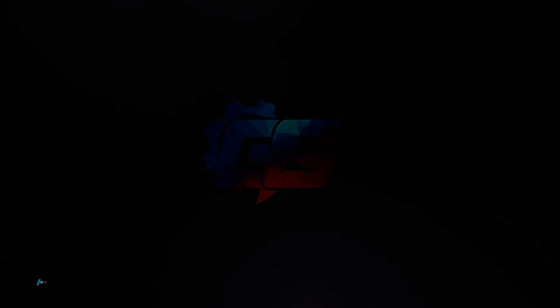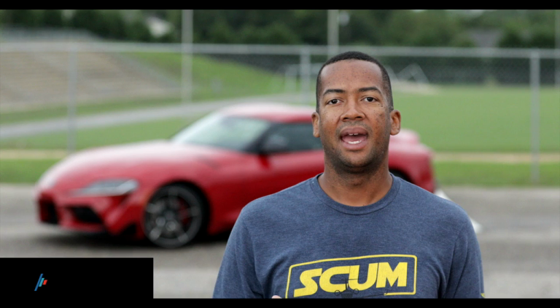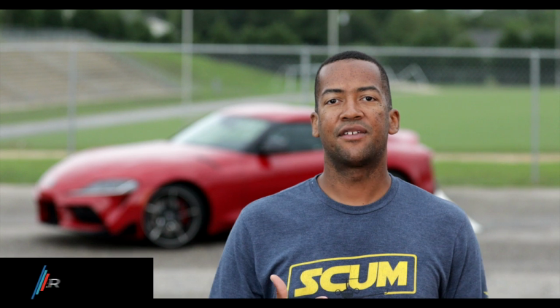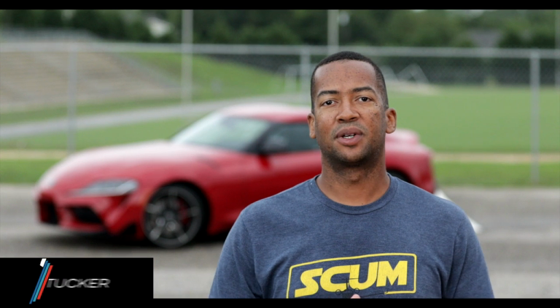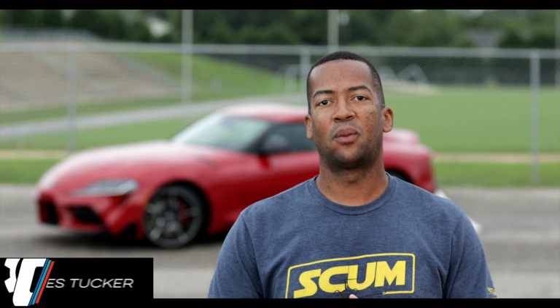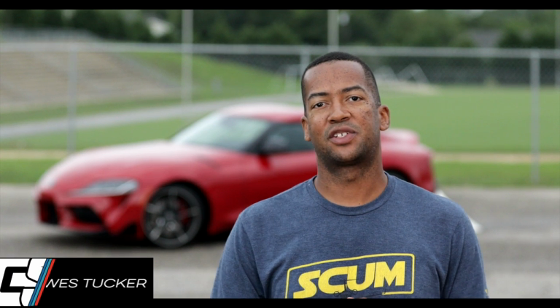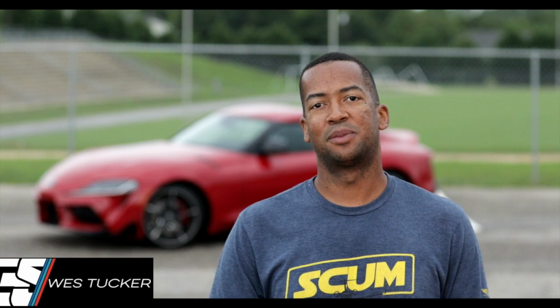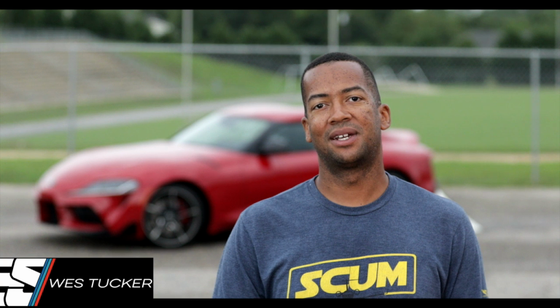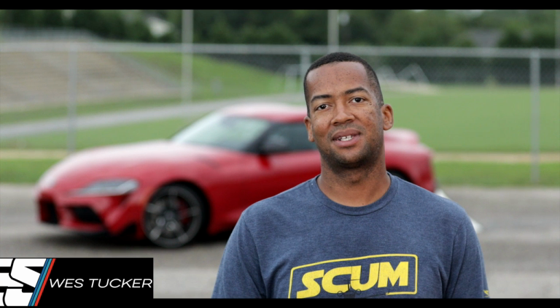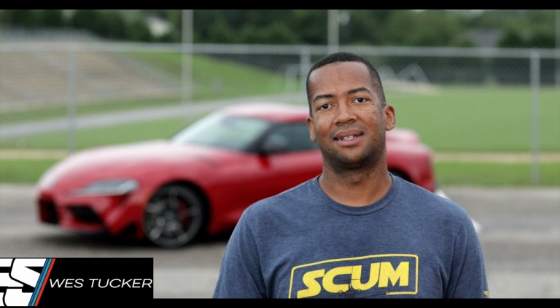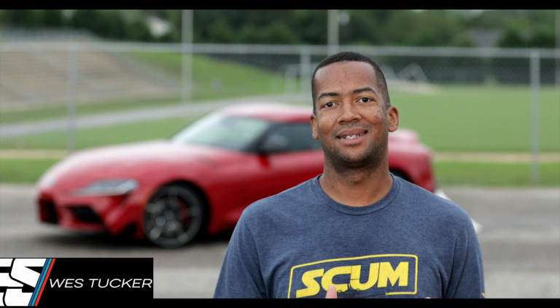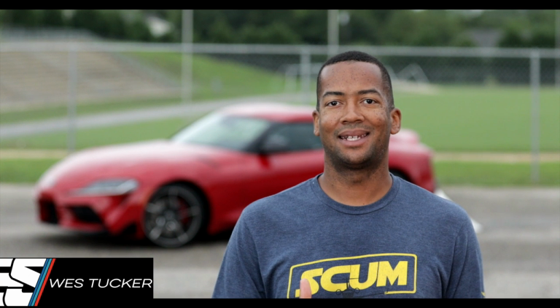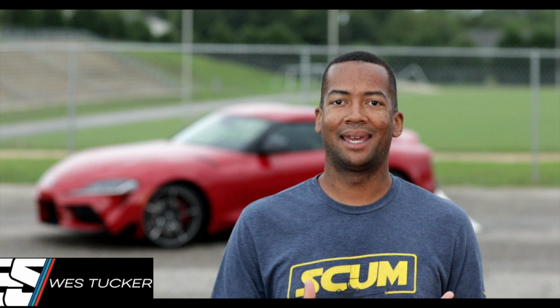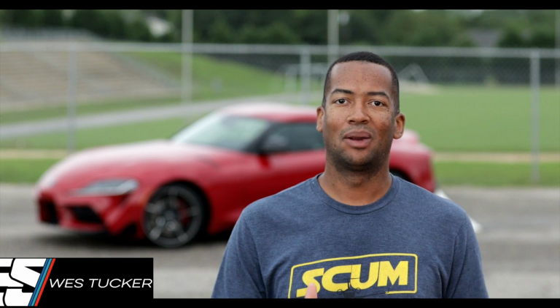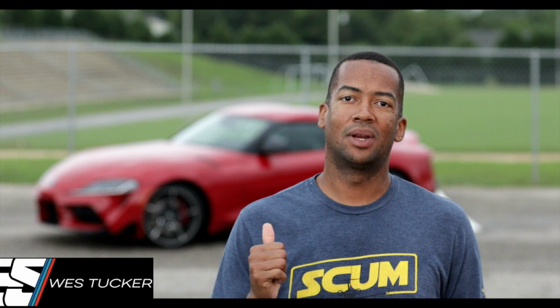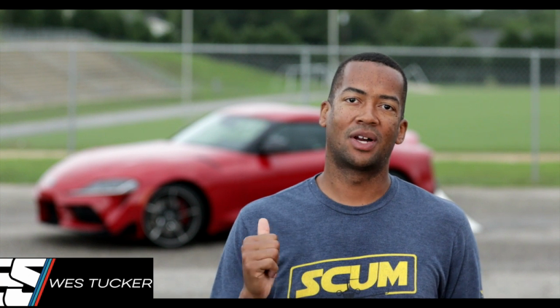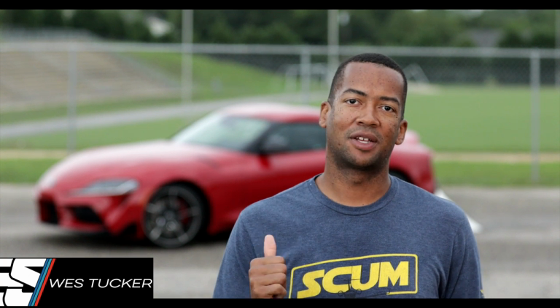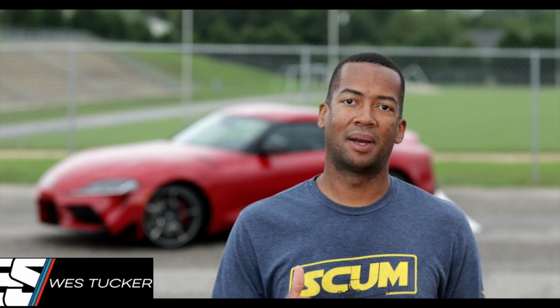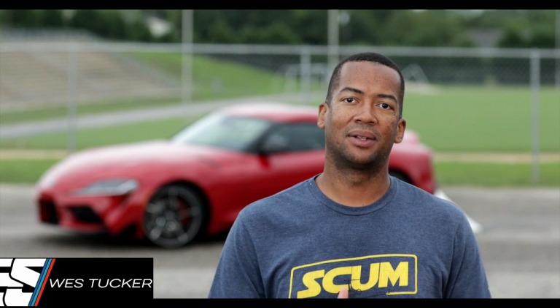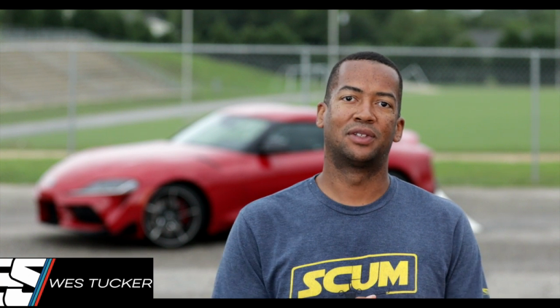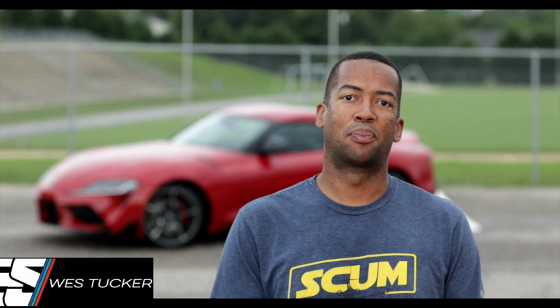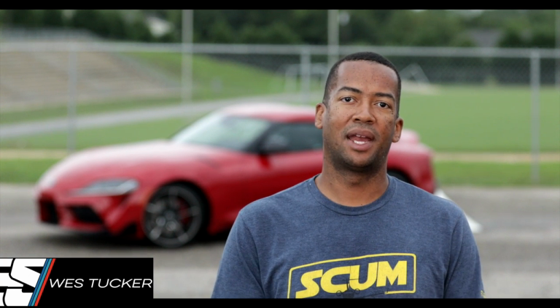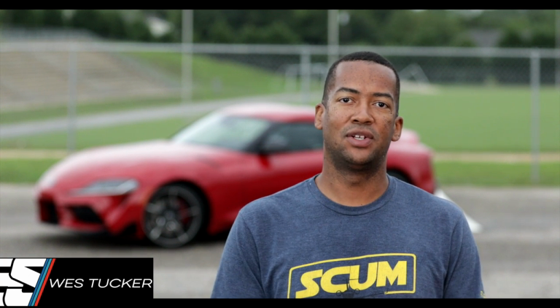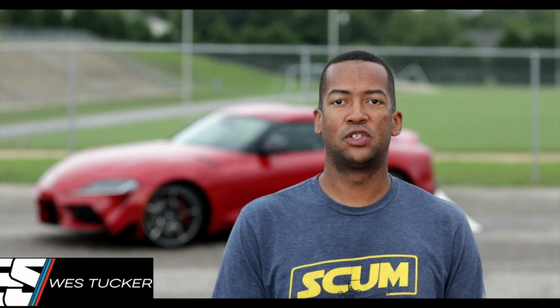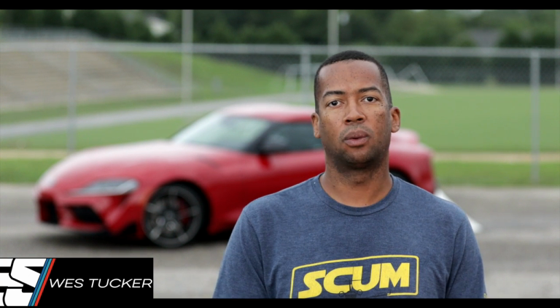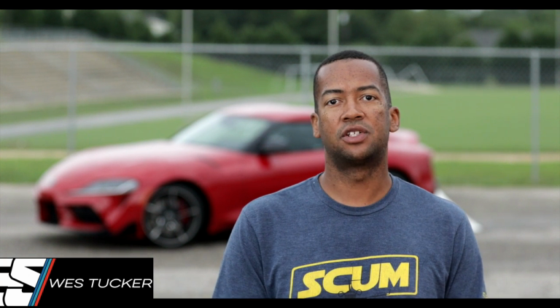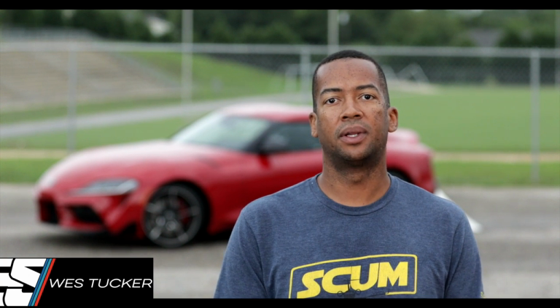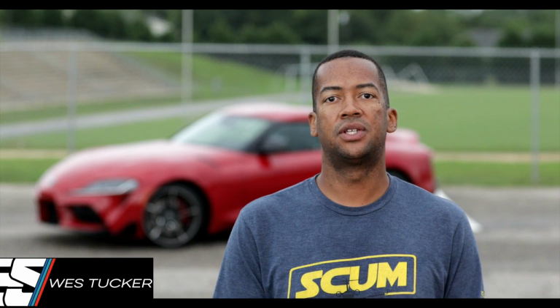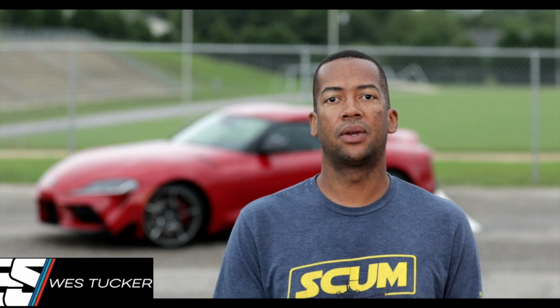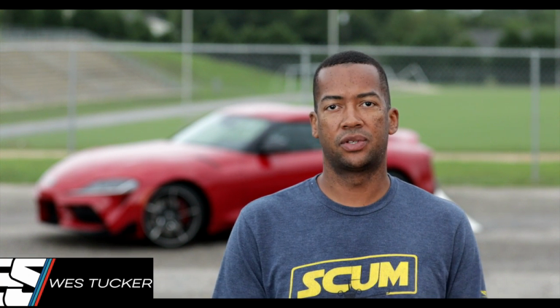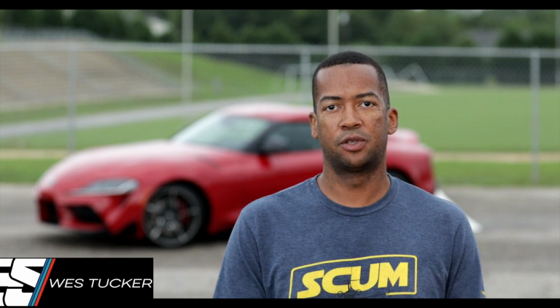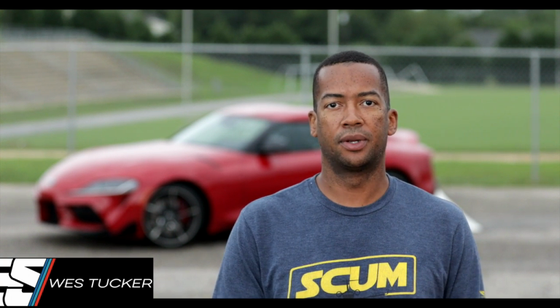Hey everyone, I'm Wes from The Gear Set, and today we are talking about the brand new 2020 Toyota Supra.